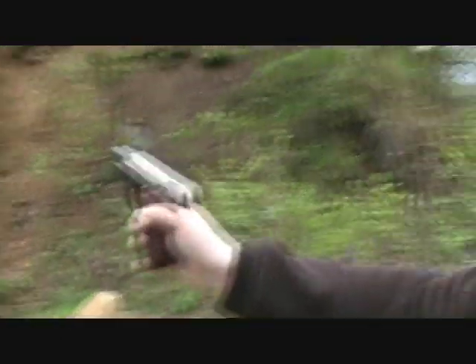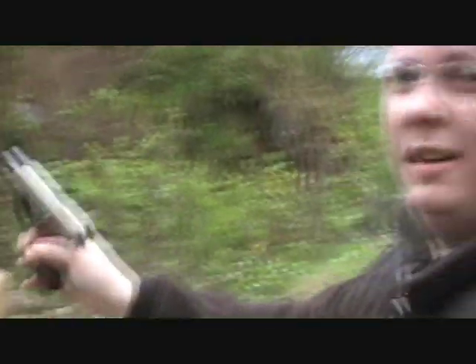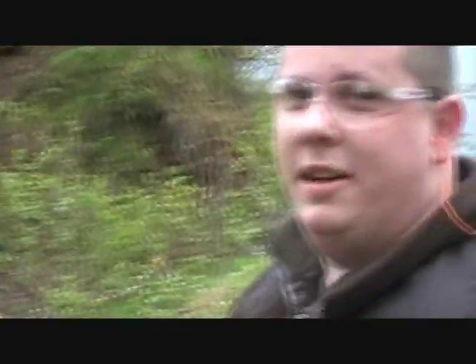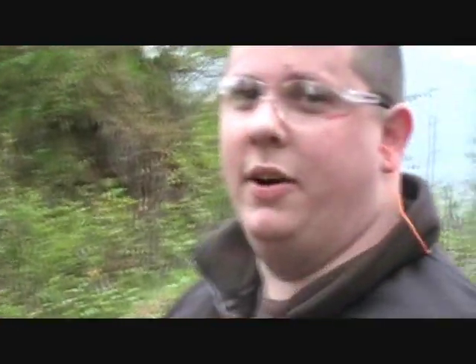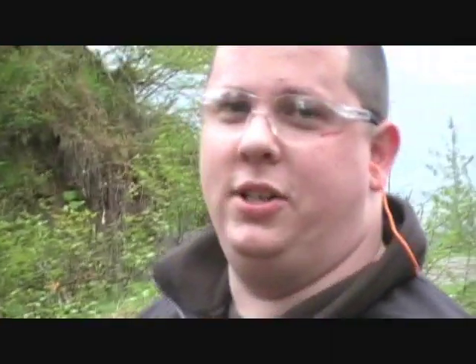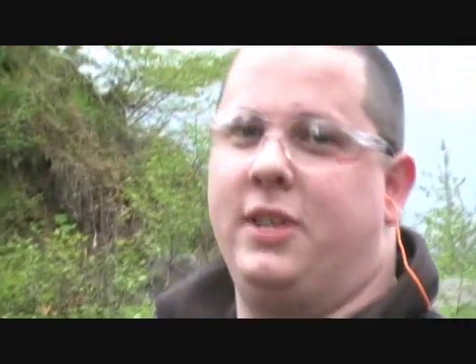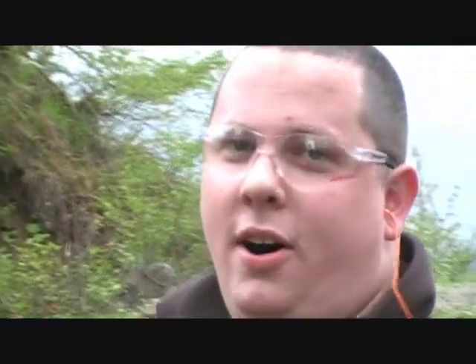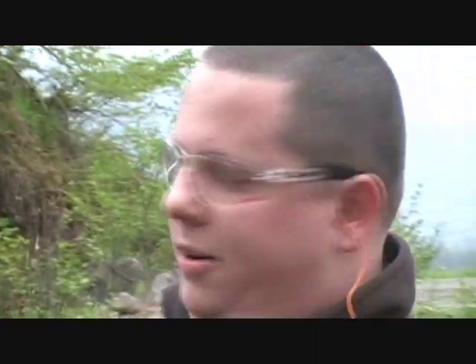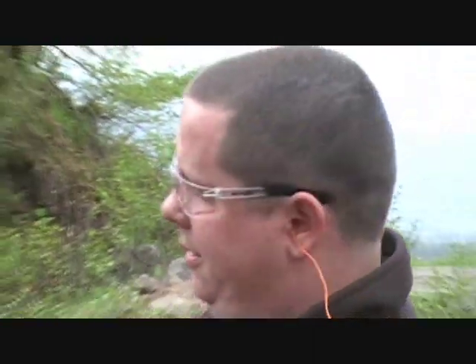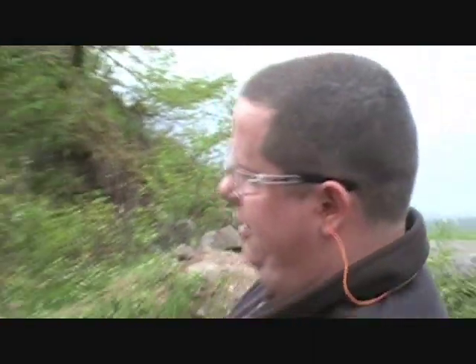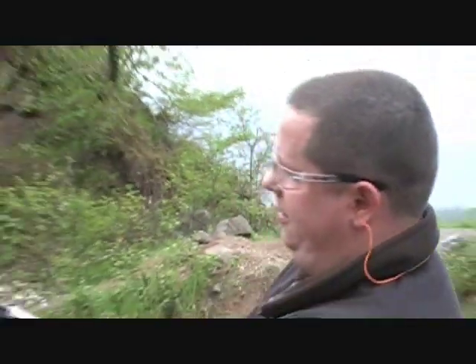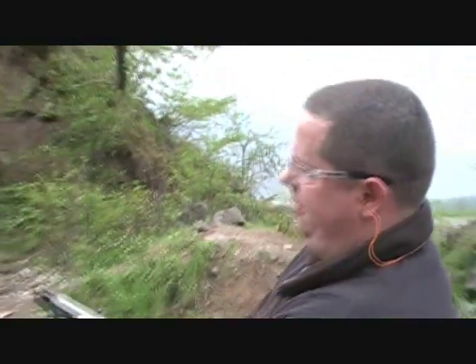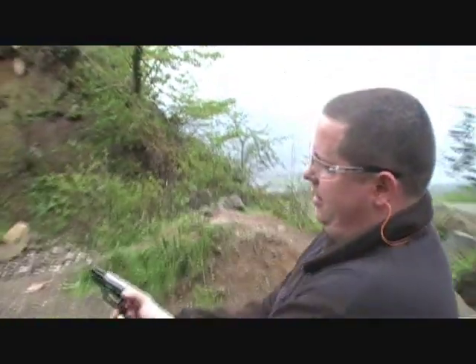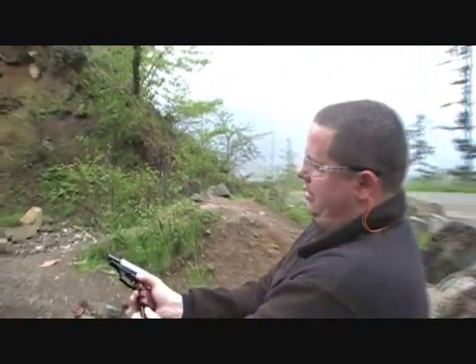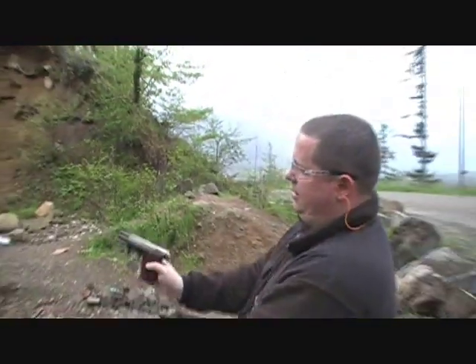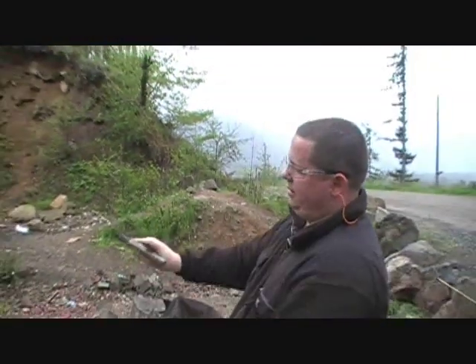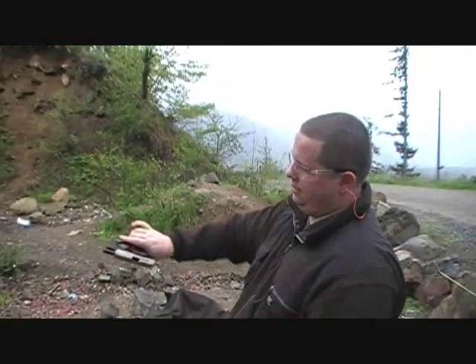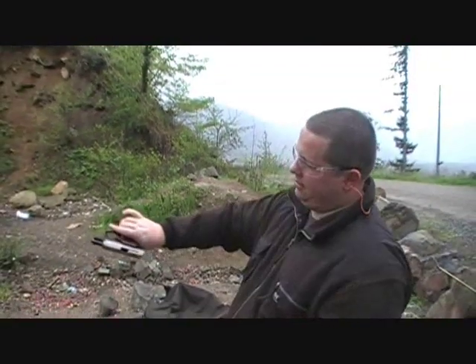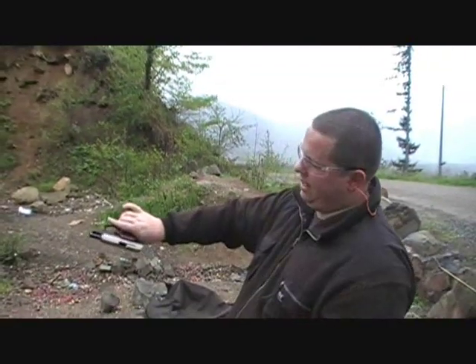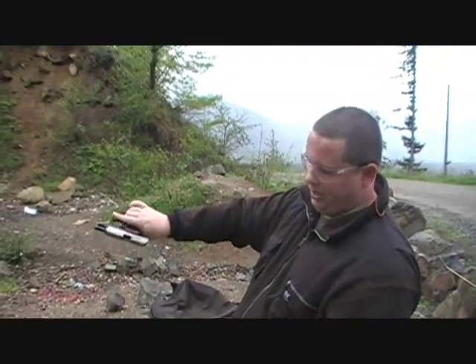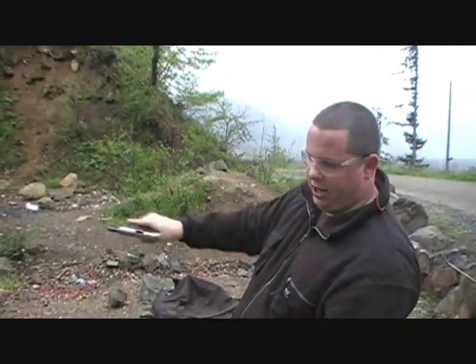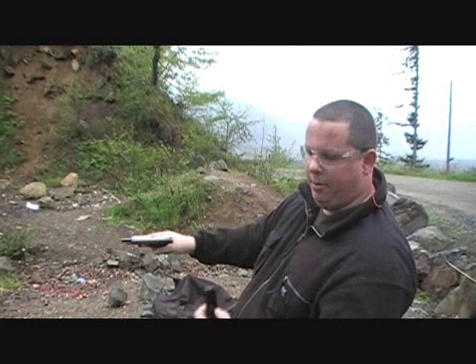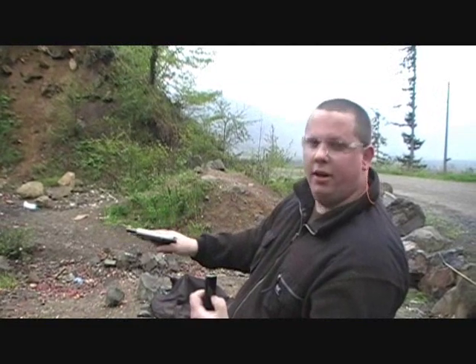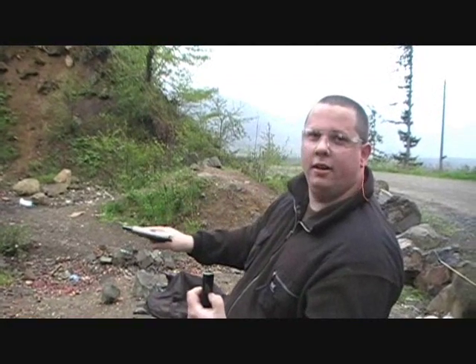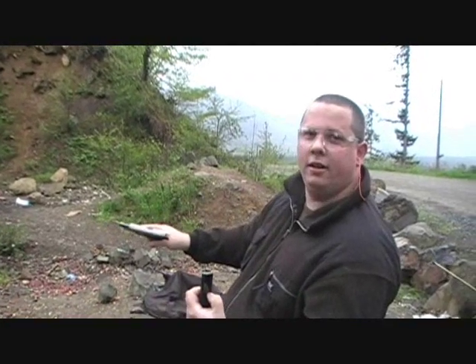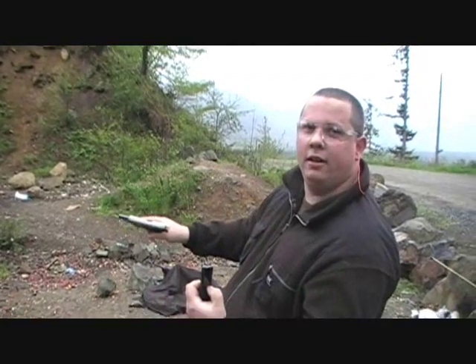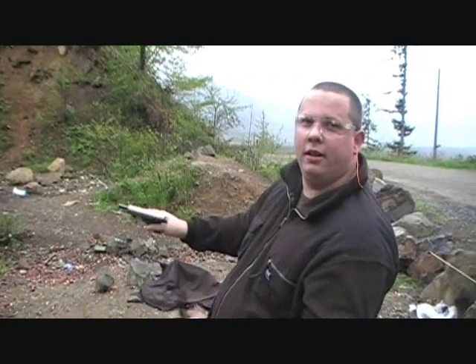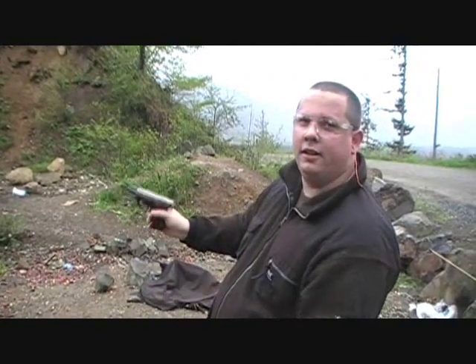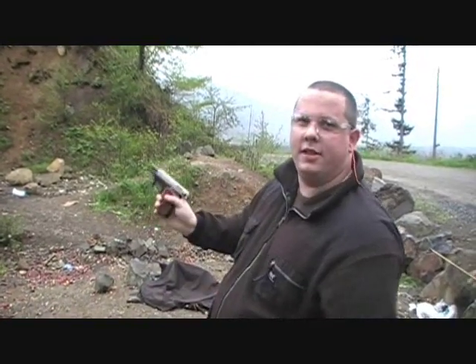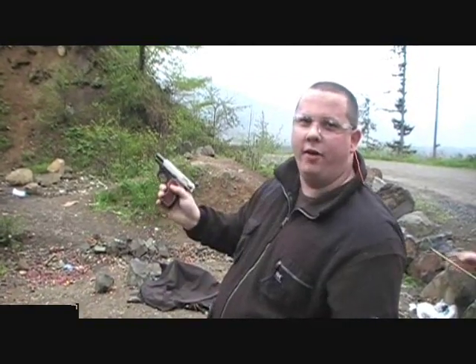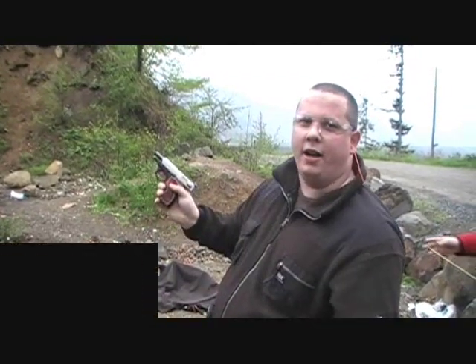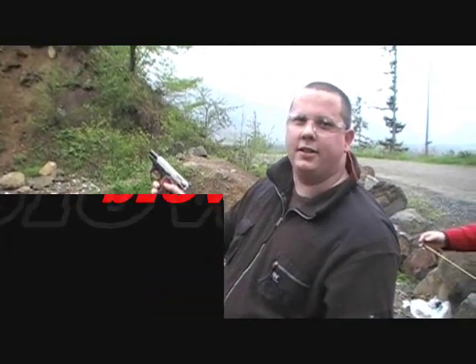No issues at all. Empty chamber. This gun rocks.